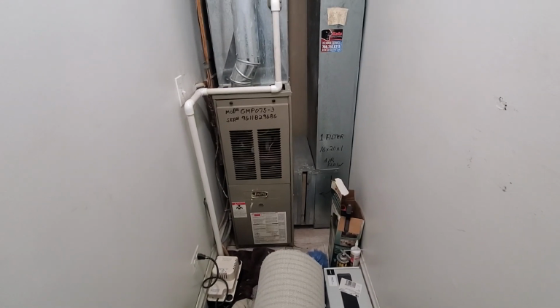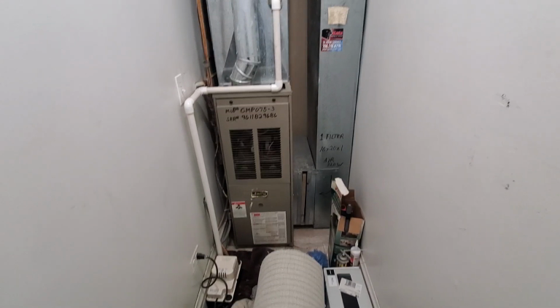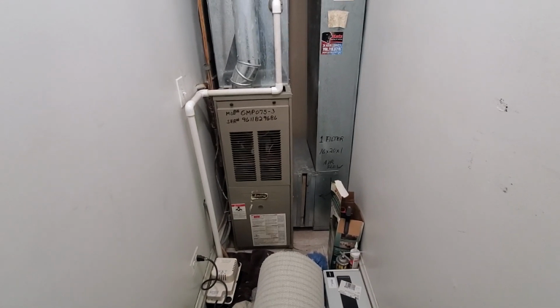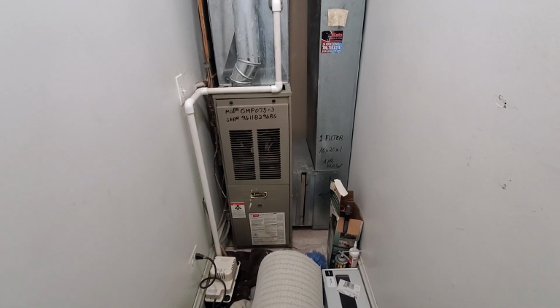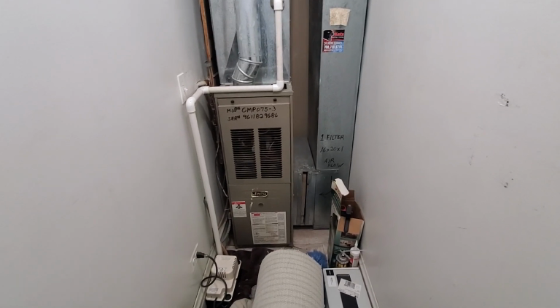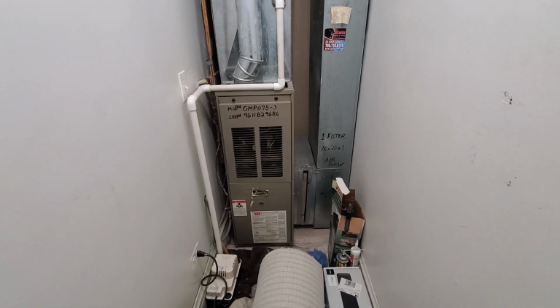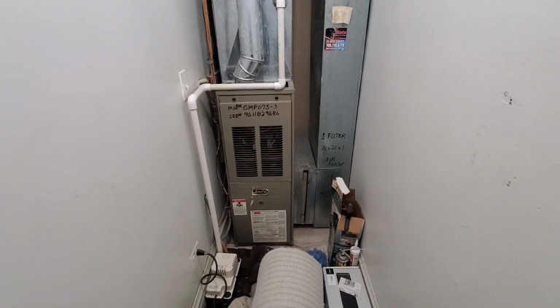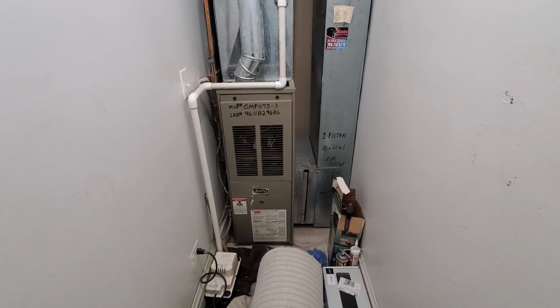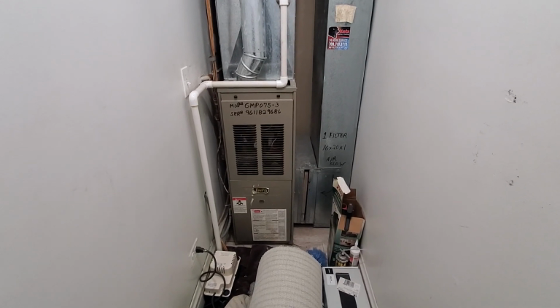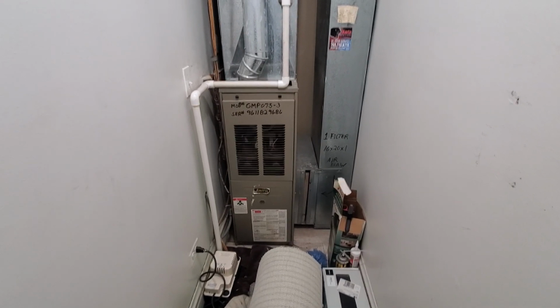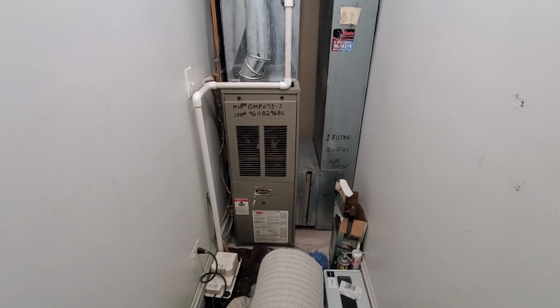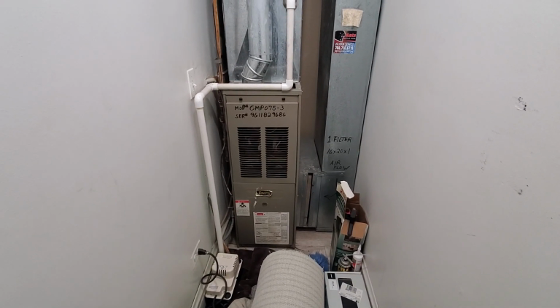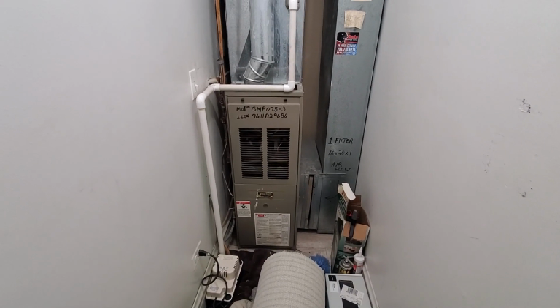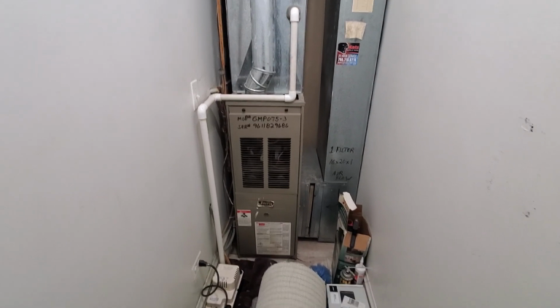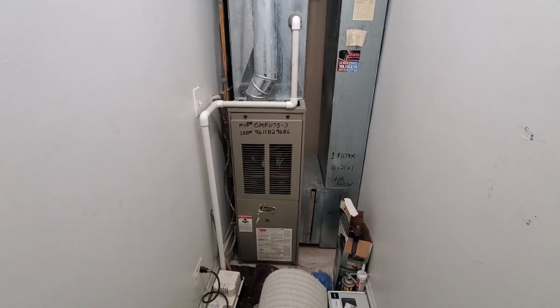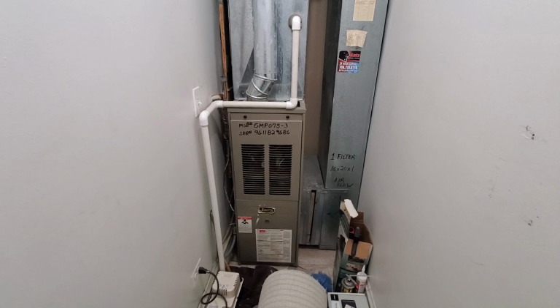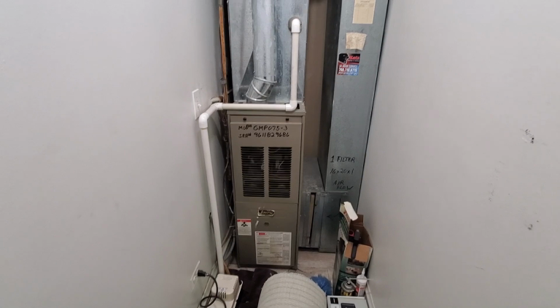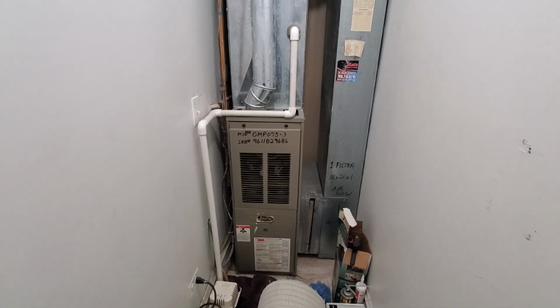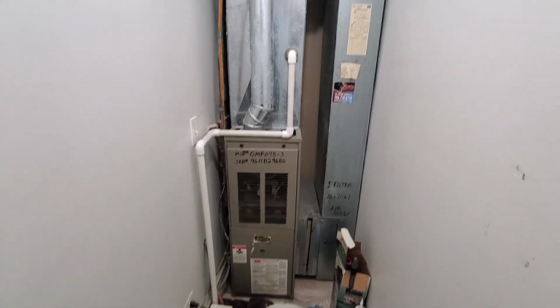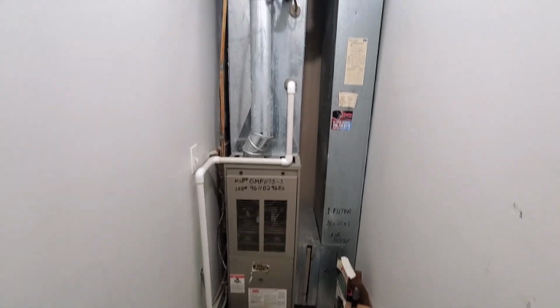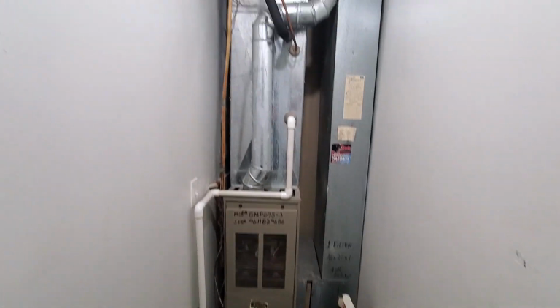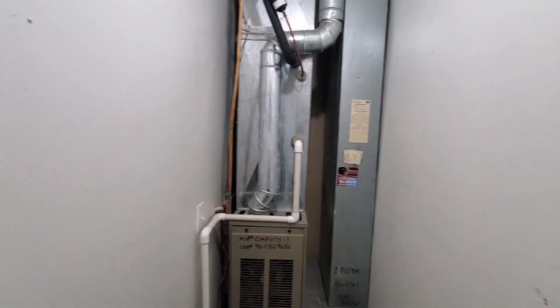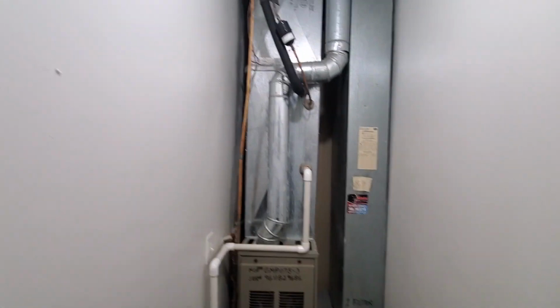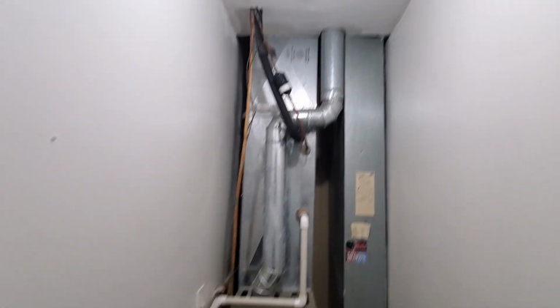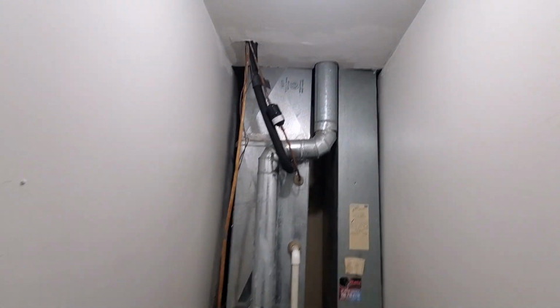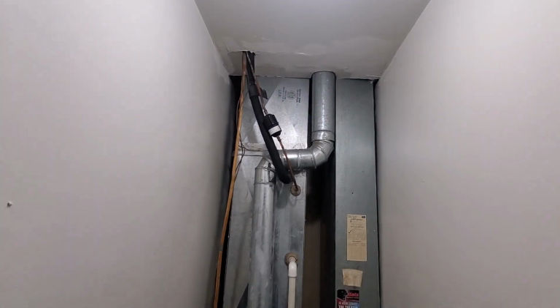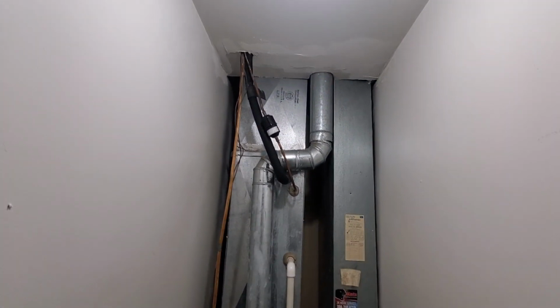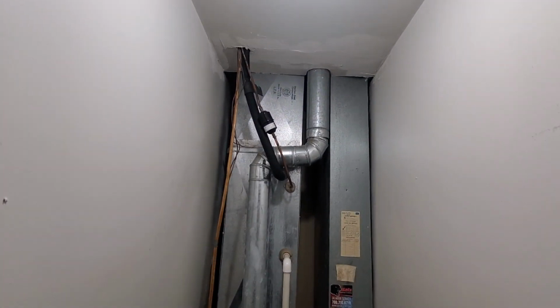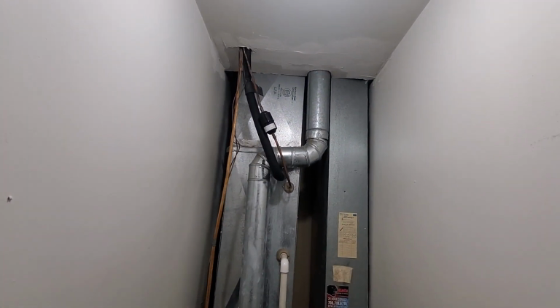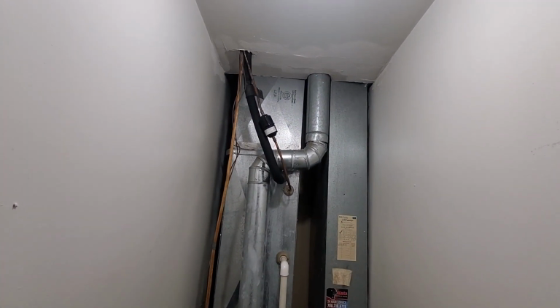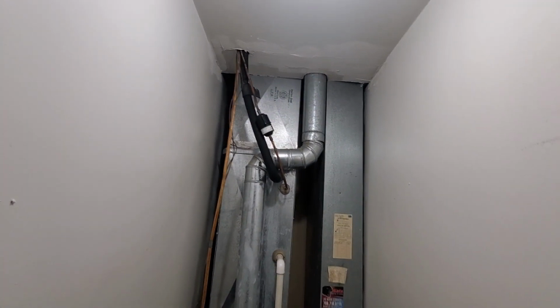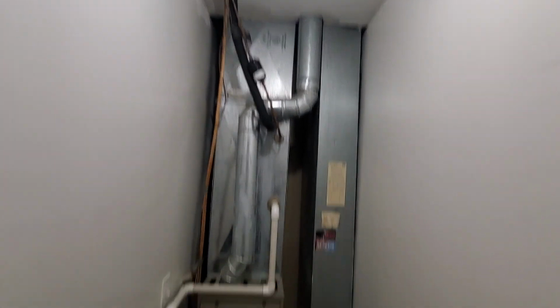Hi guys, Aaron here. This is the upstairs furnace. 14 inch wide, 70,000 BTU, 80%. You can see the 4 inch flue to the 4 inch B vent.